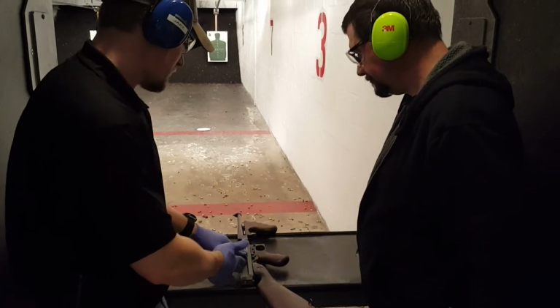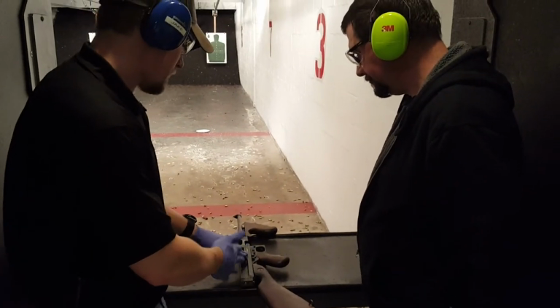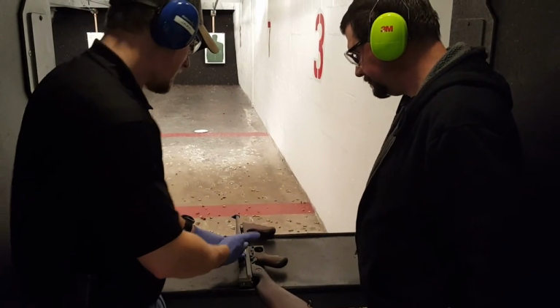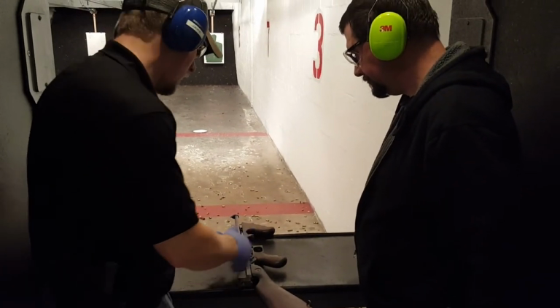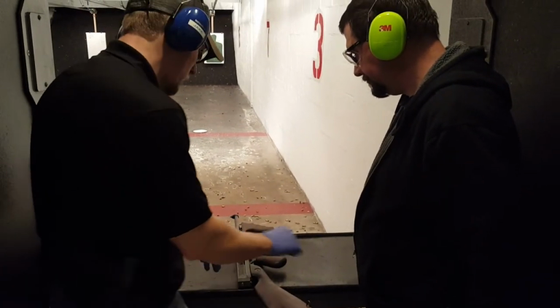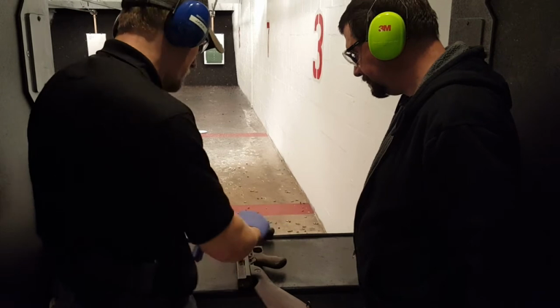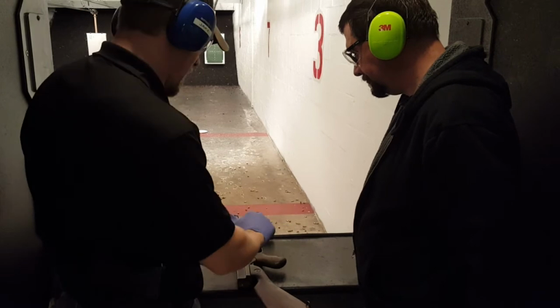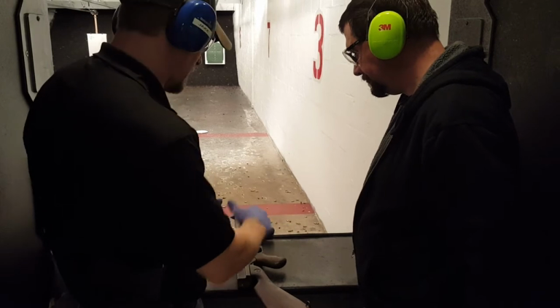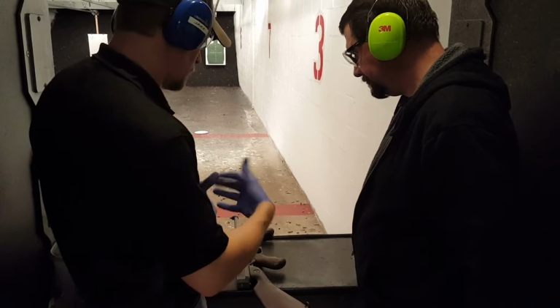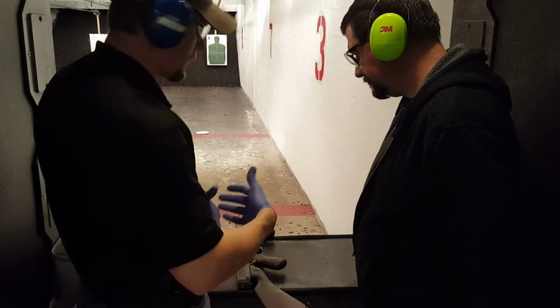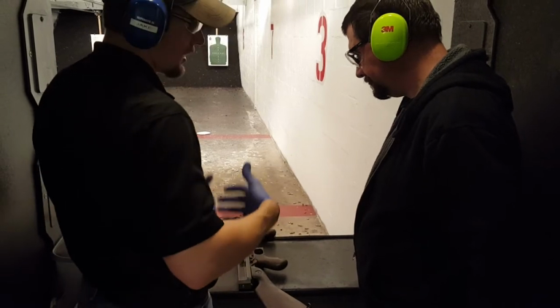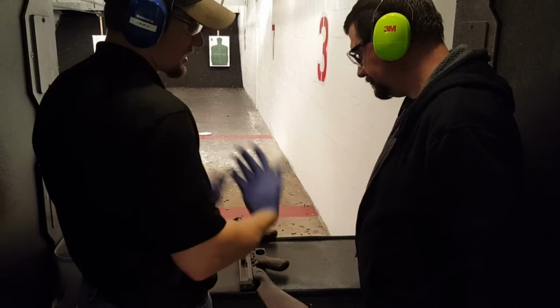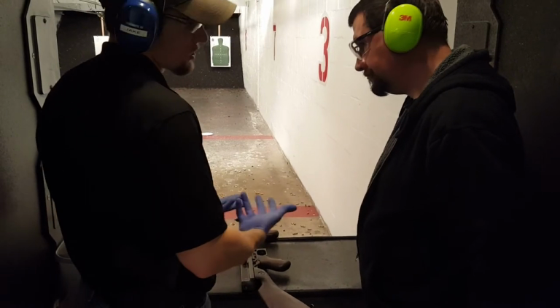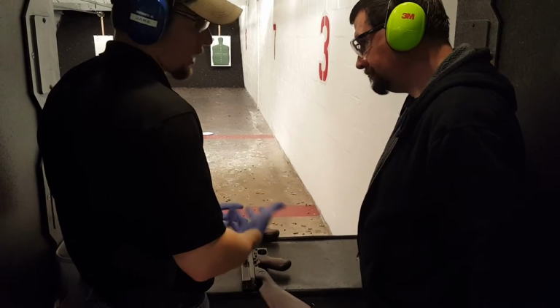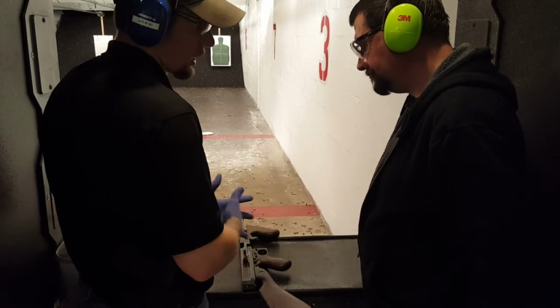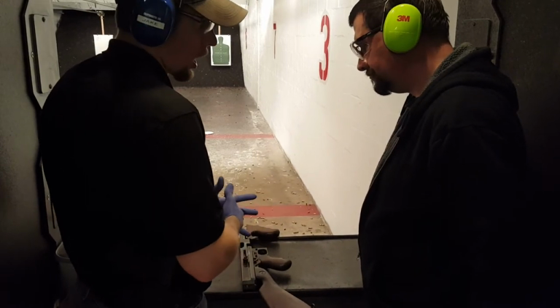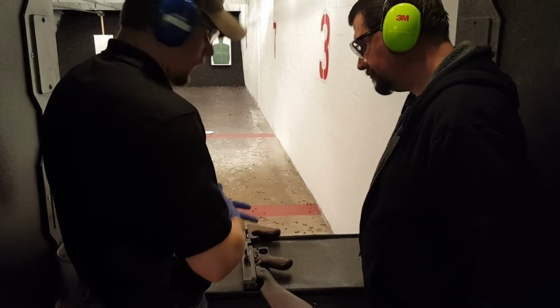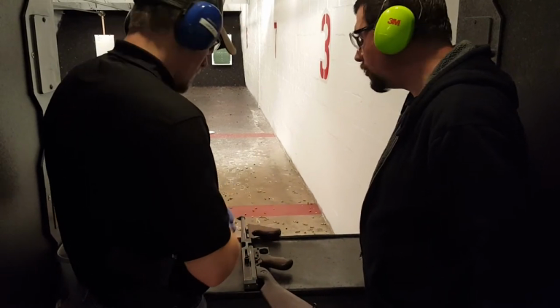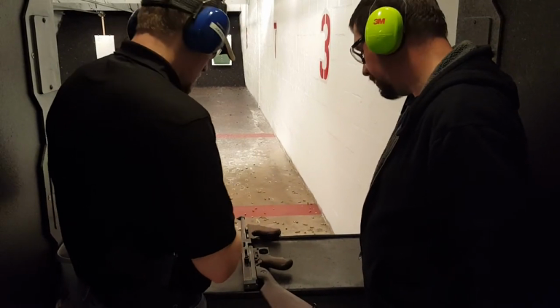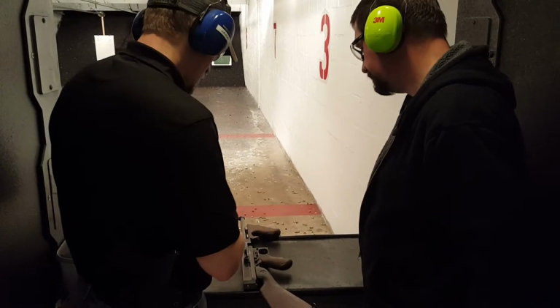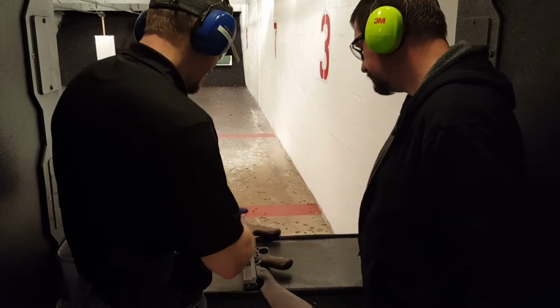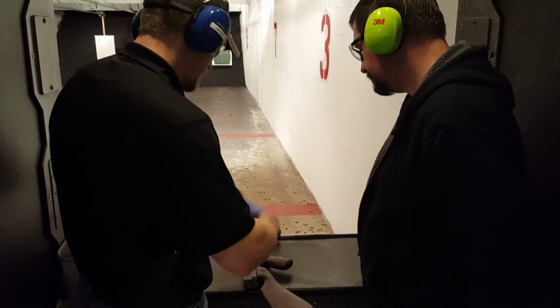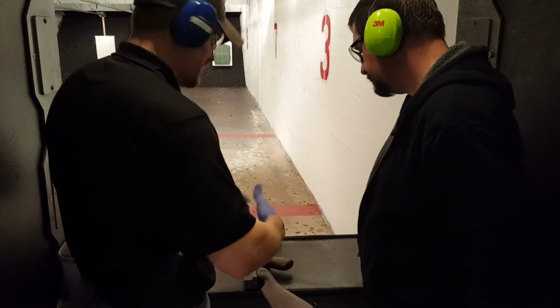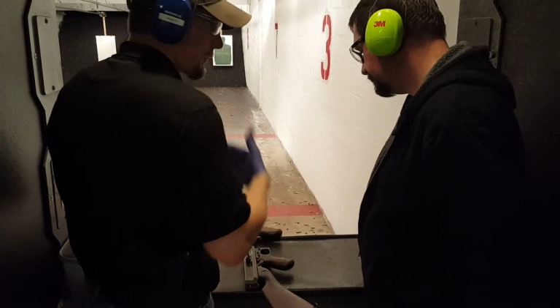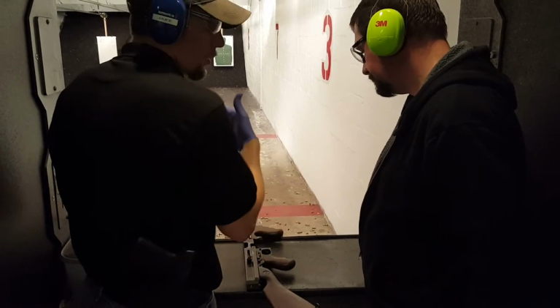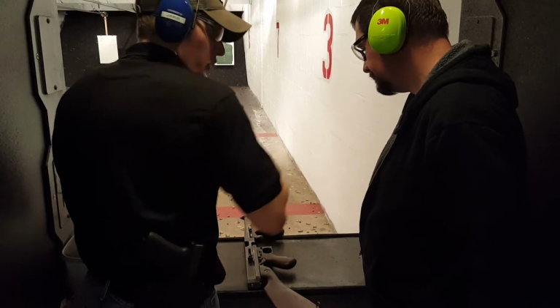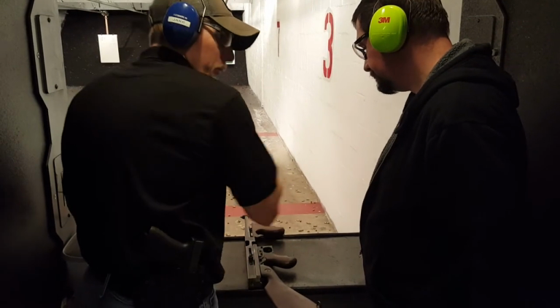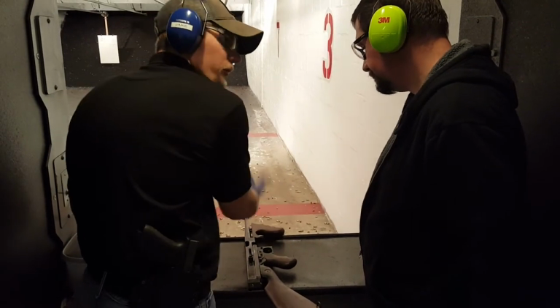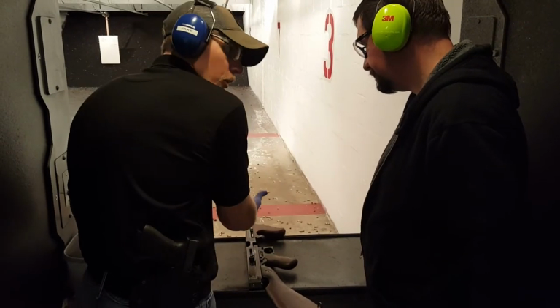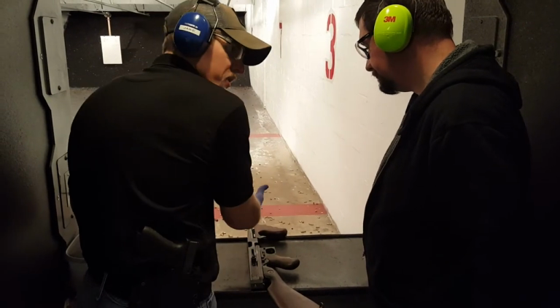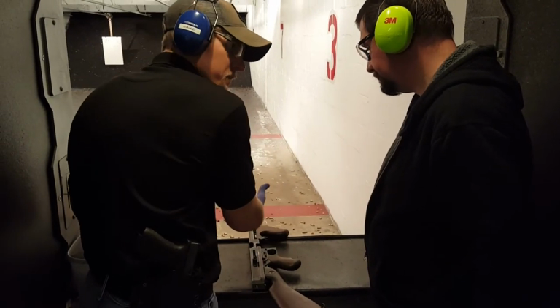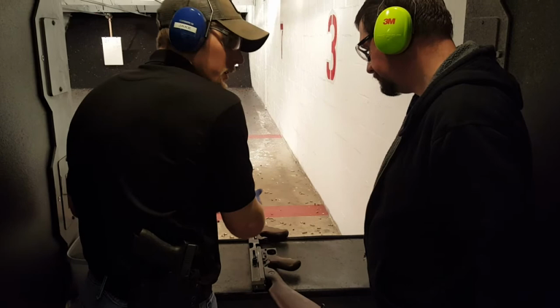So right now, if I put a mag in, we'd be essentially ready to go. It's not going to chamber one with the bolt forward.